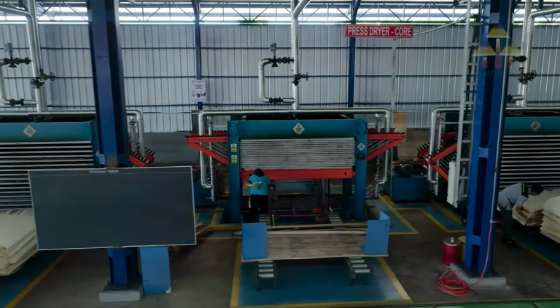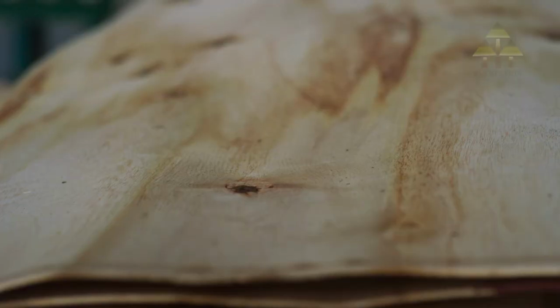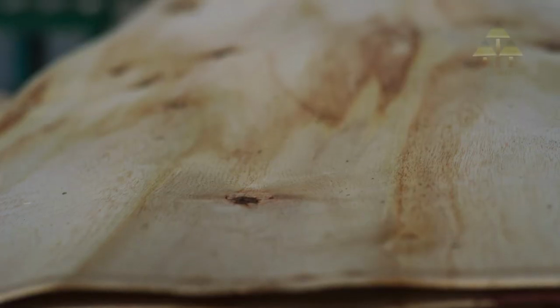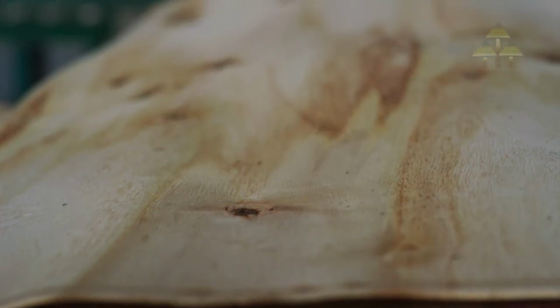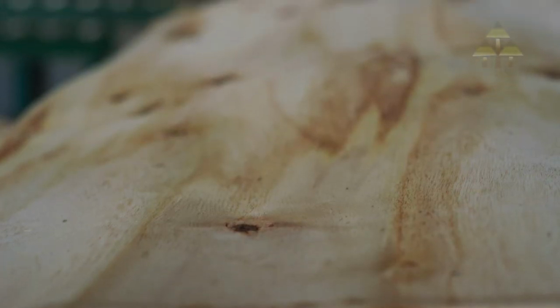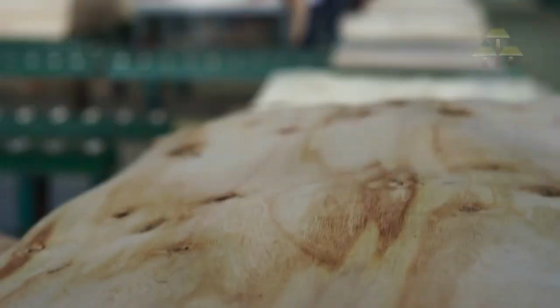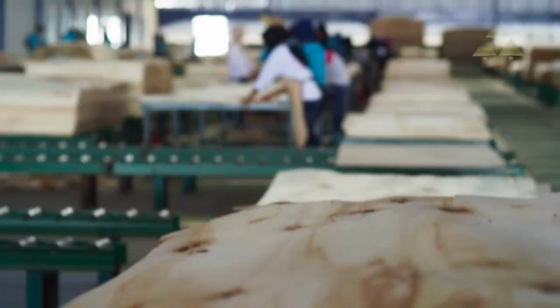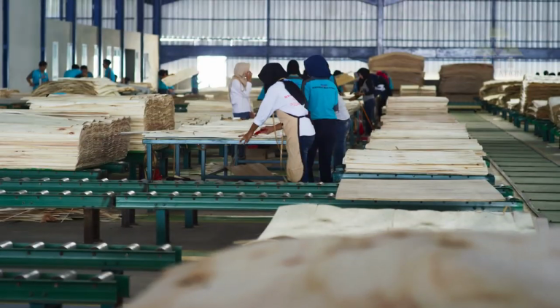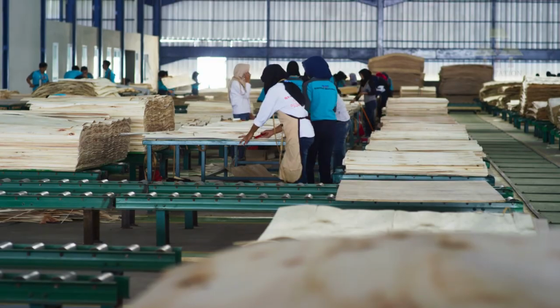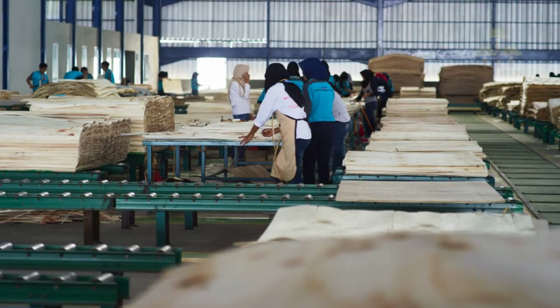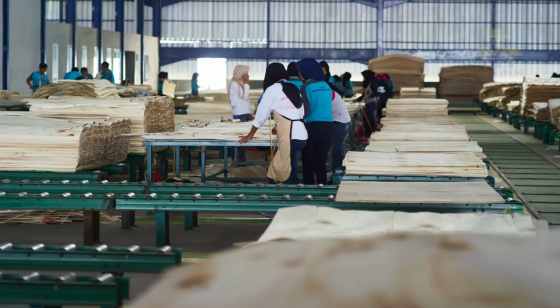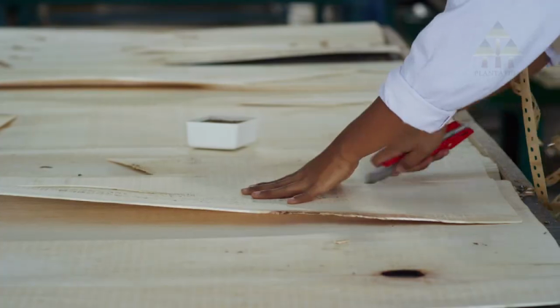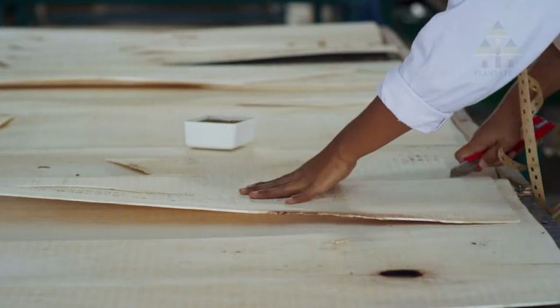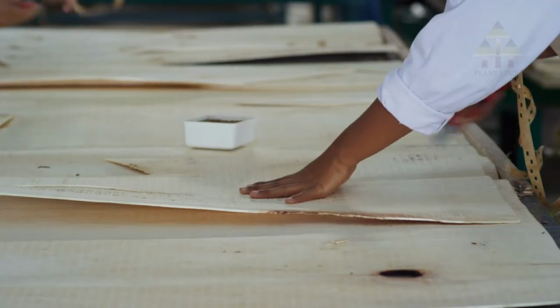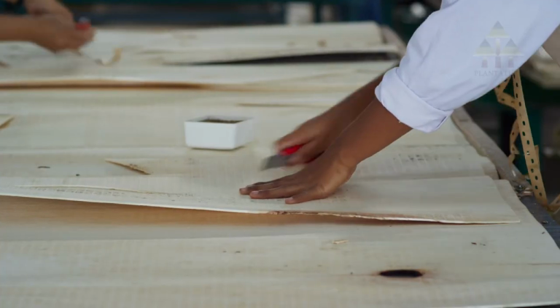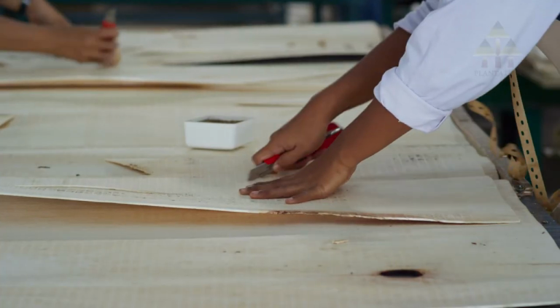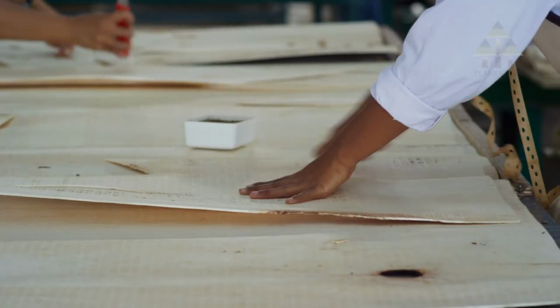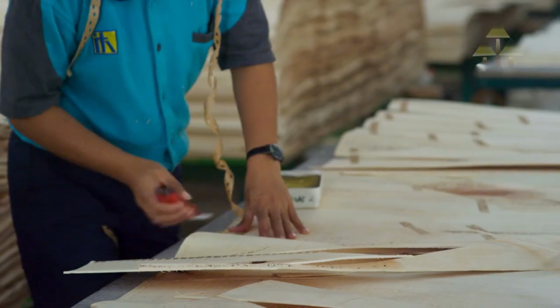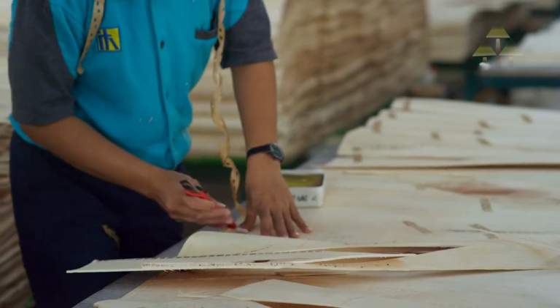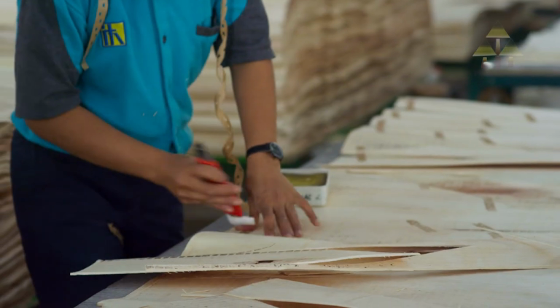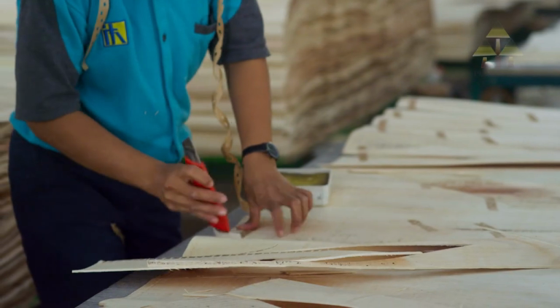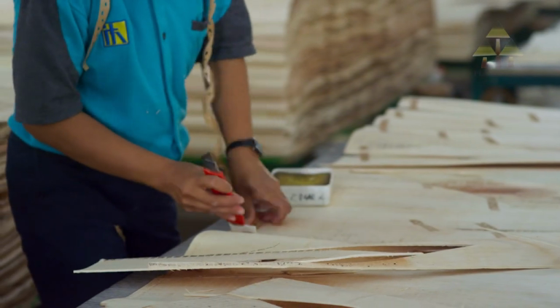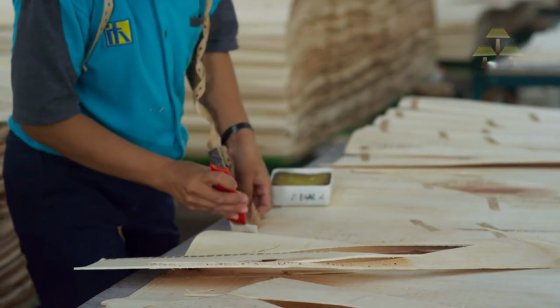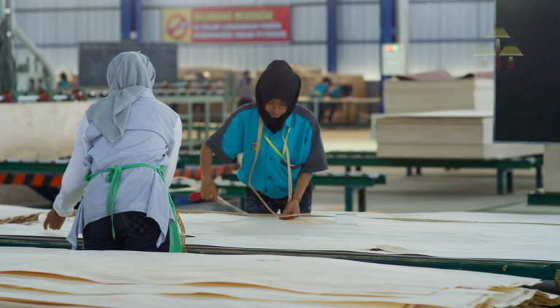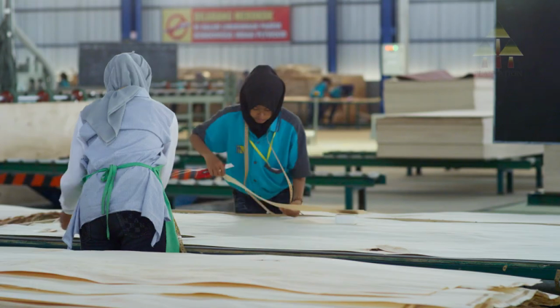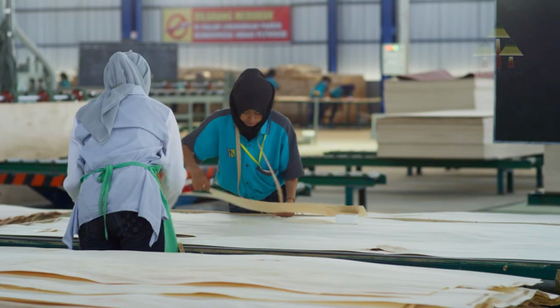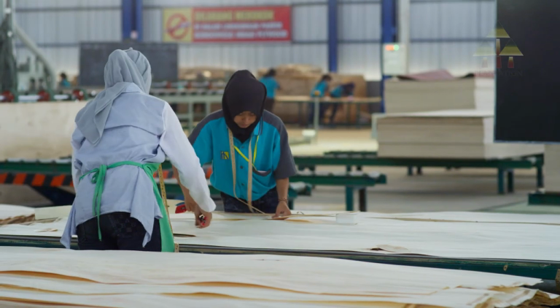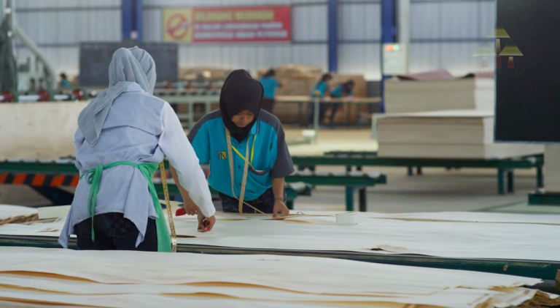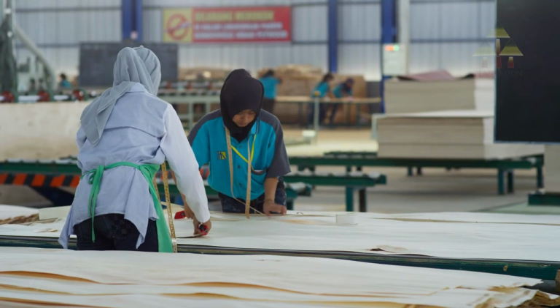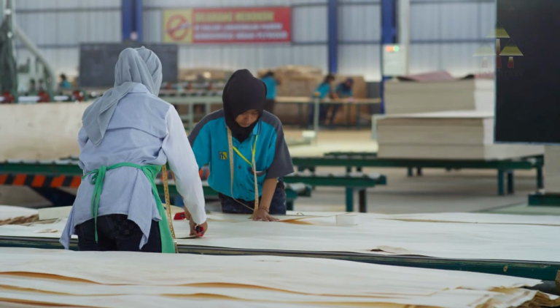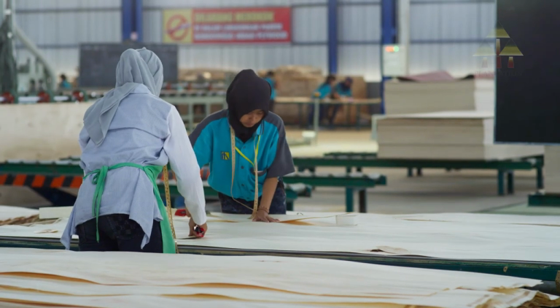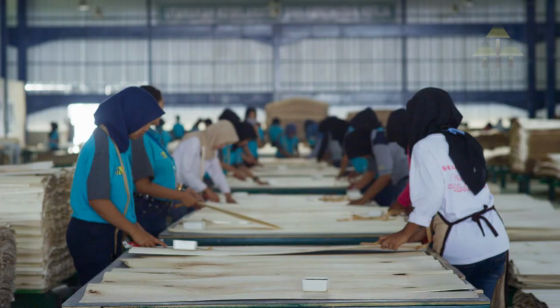Veneer repair. Next, holes and imperfections are repaired to make a flawless veneer.